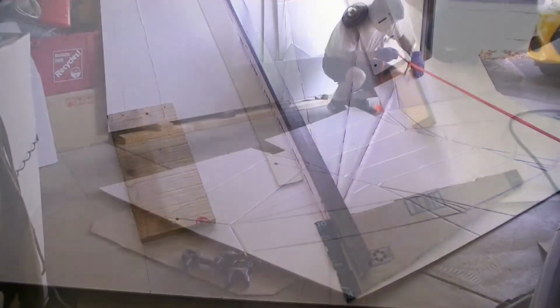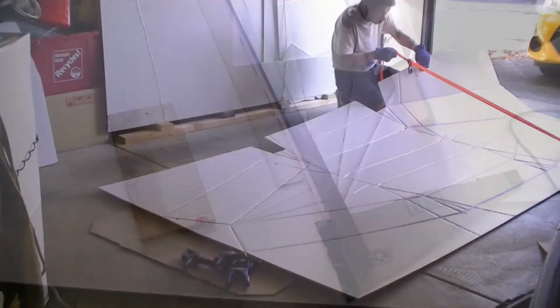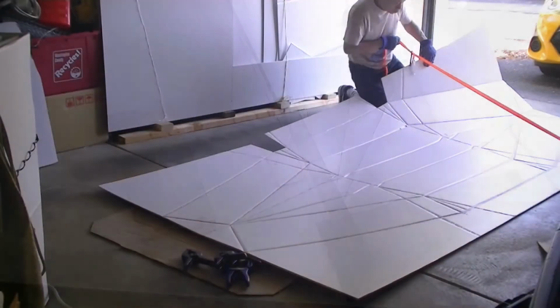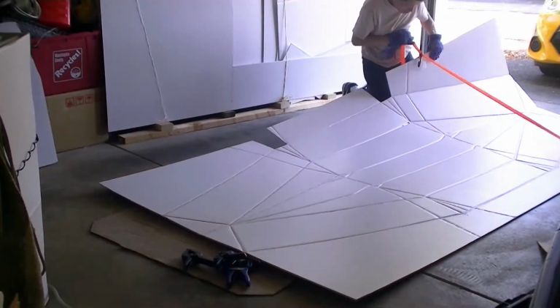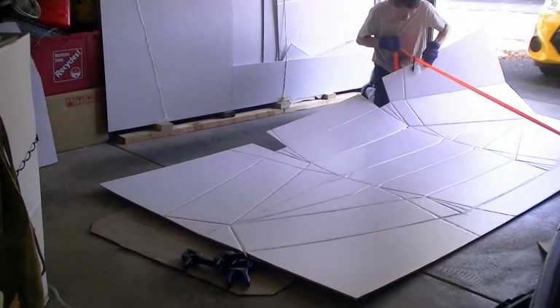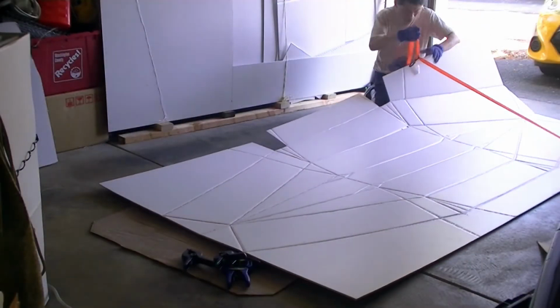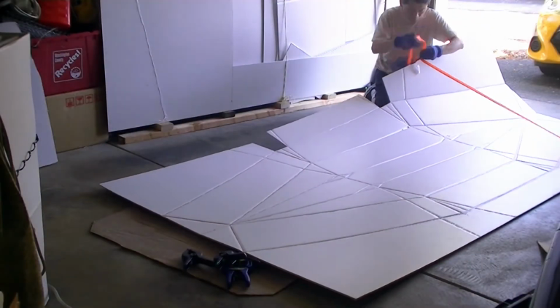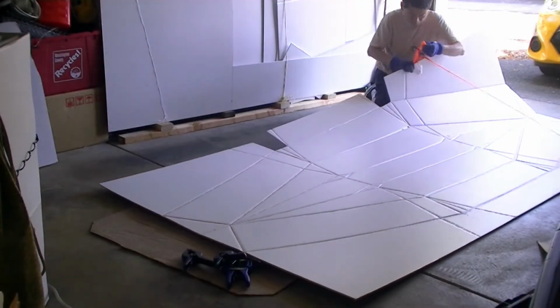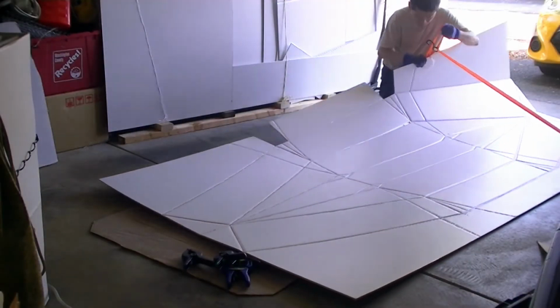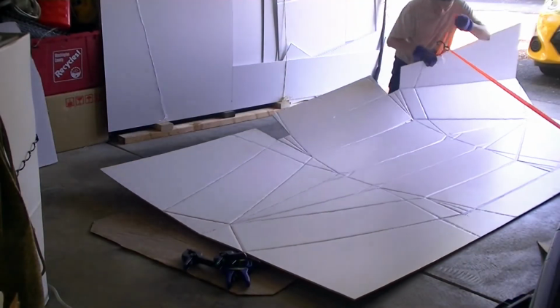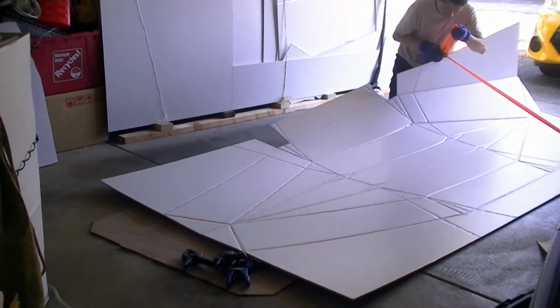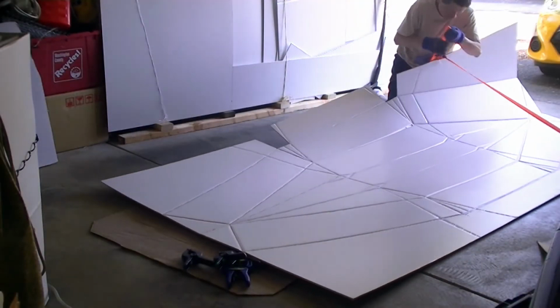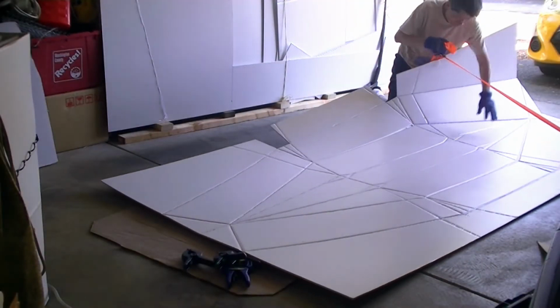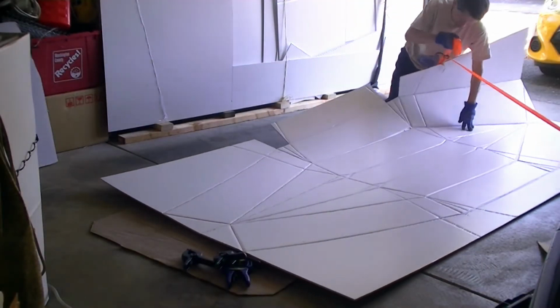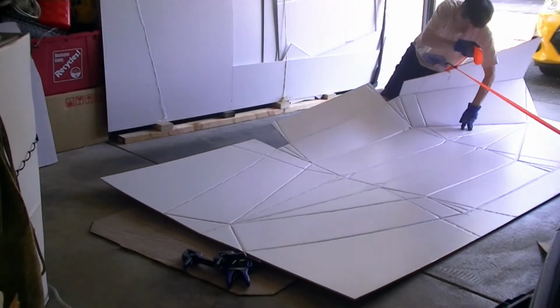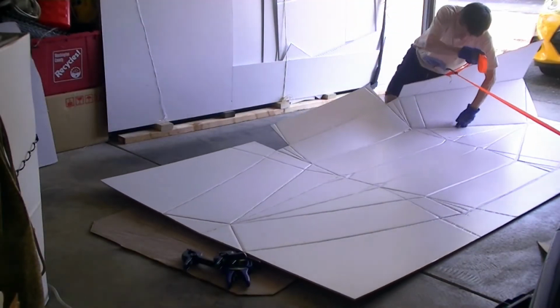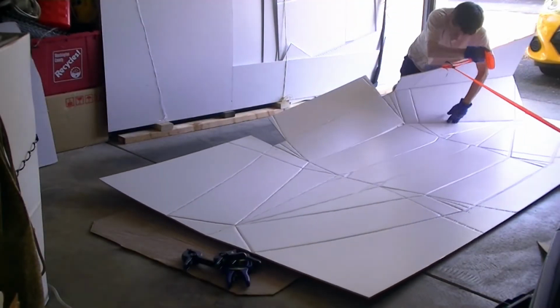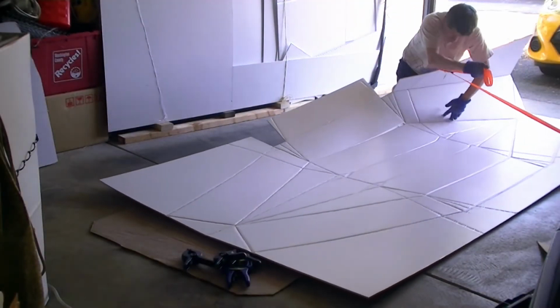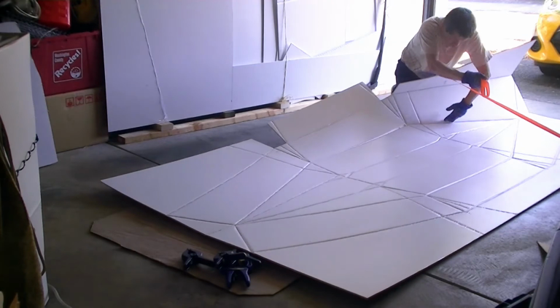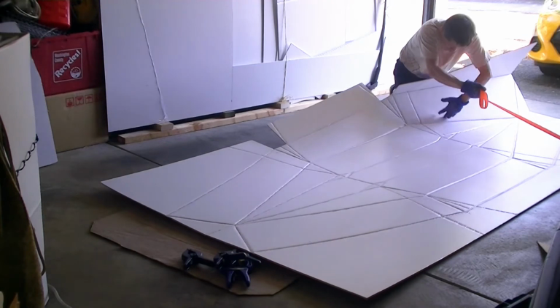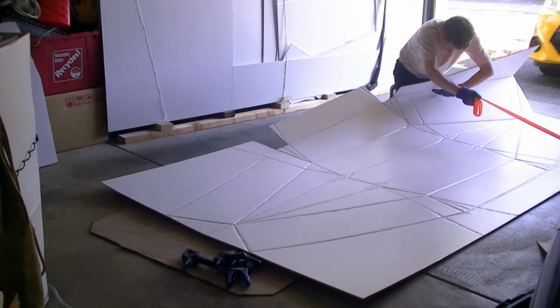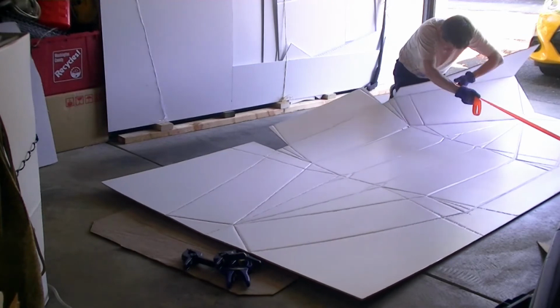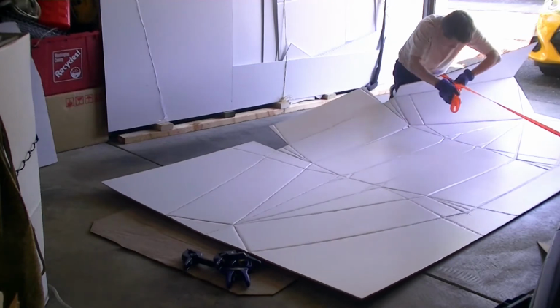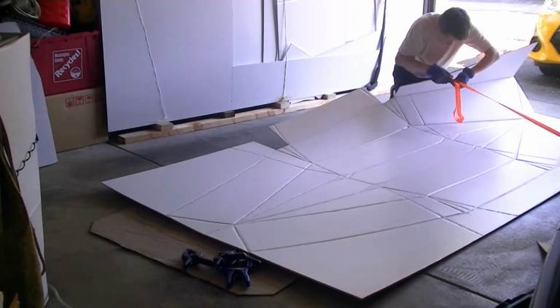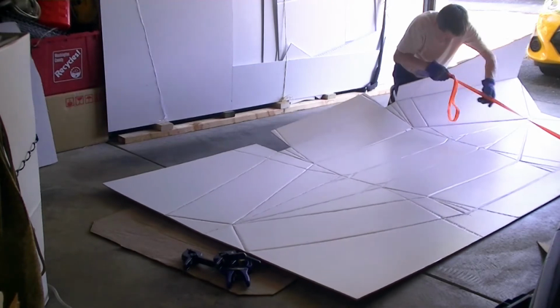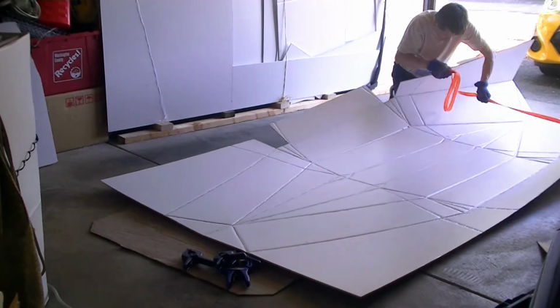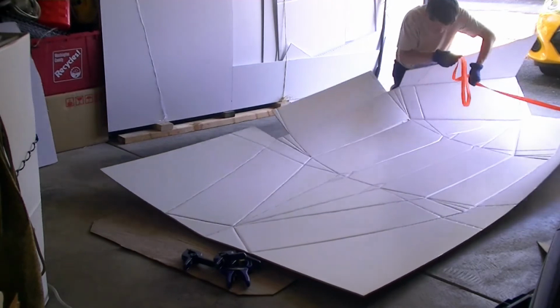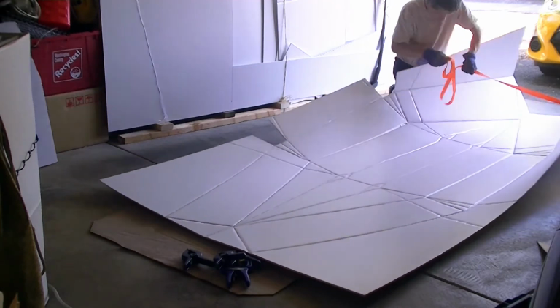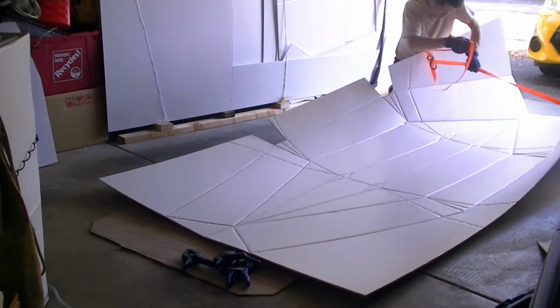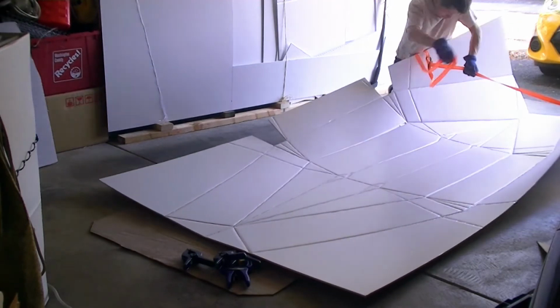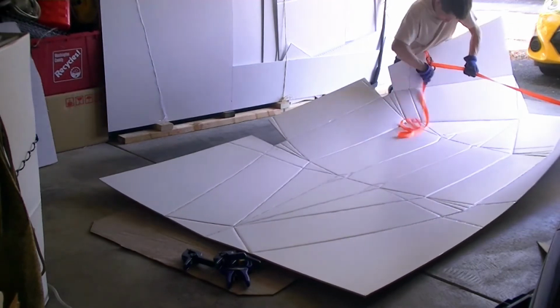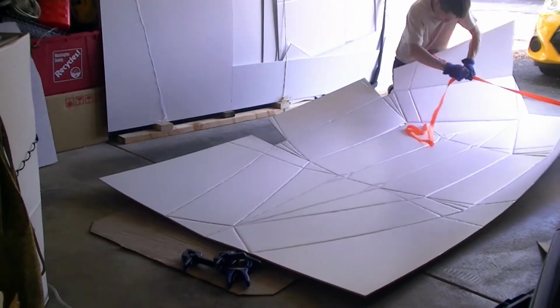I attempted to create a rough shape of the bolt. It would be good if there is another person helping you.